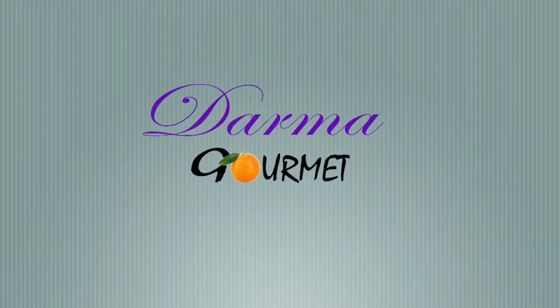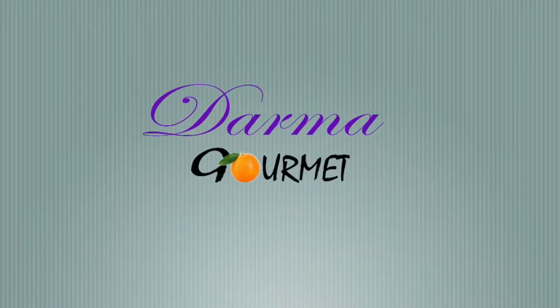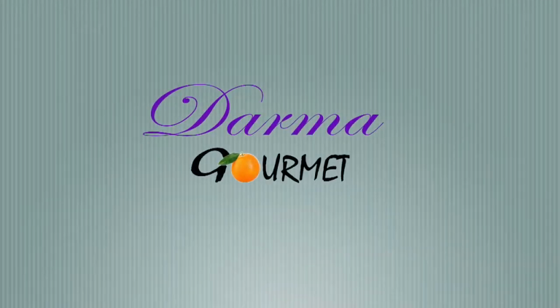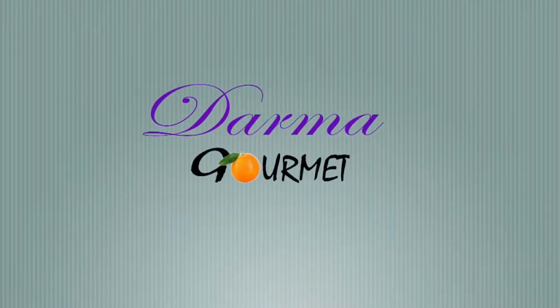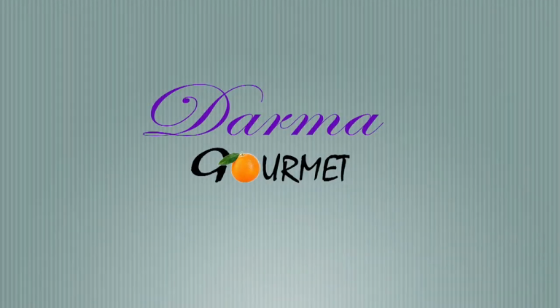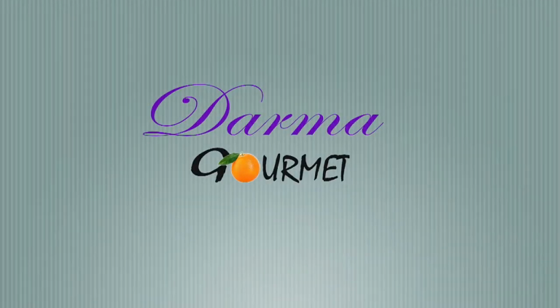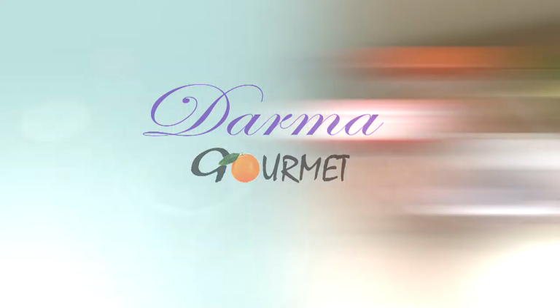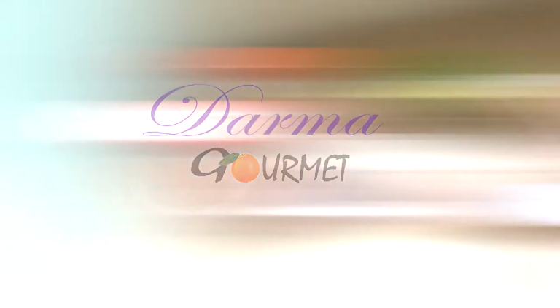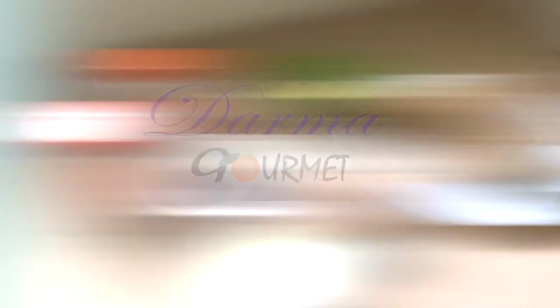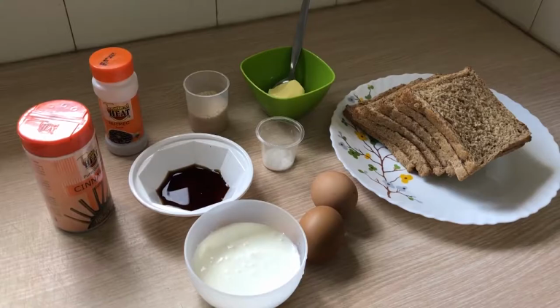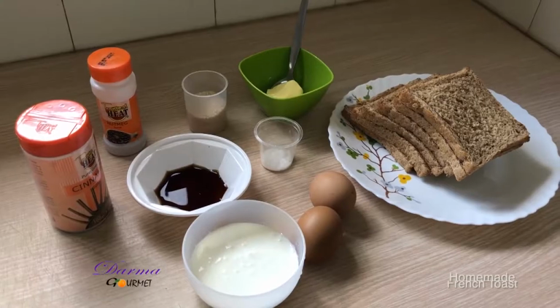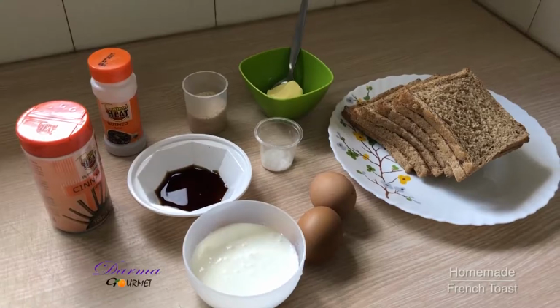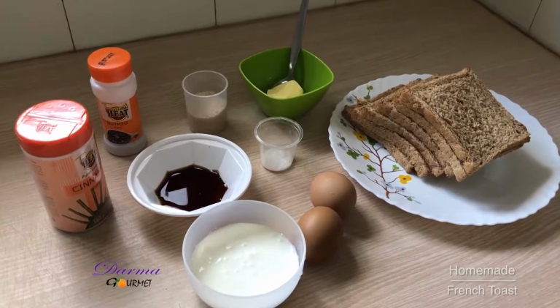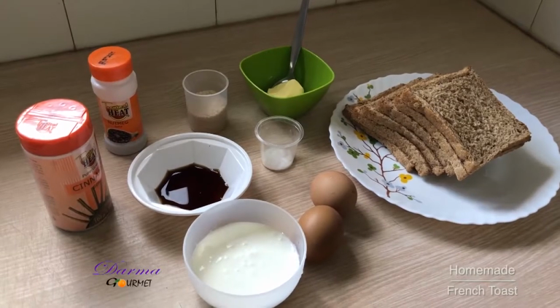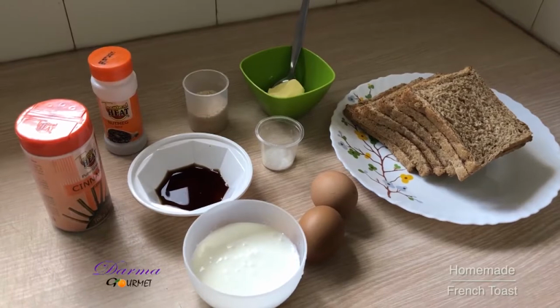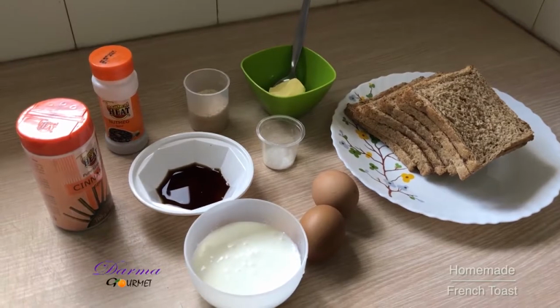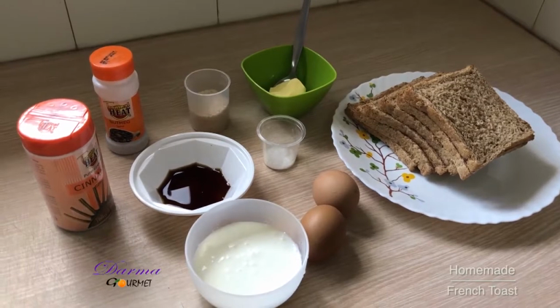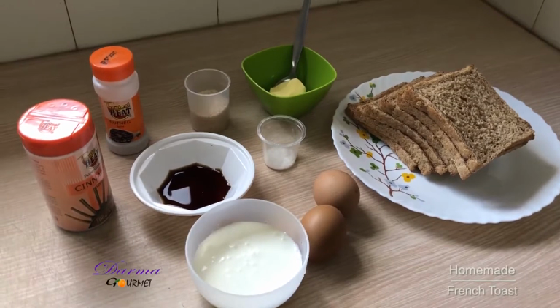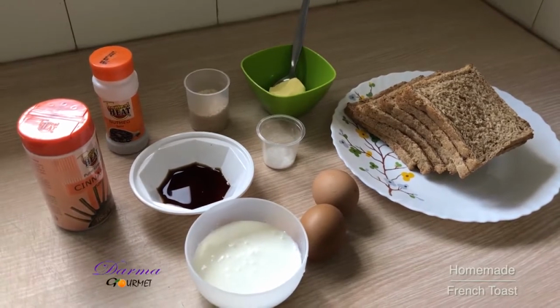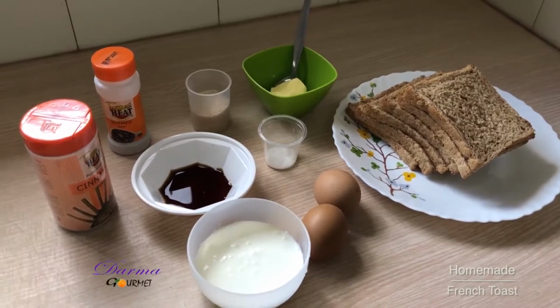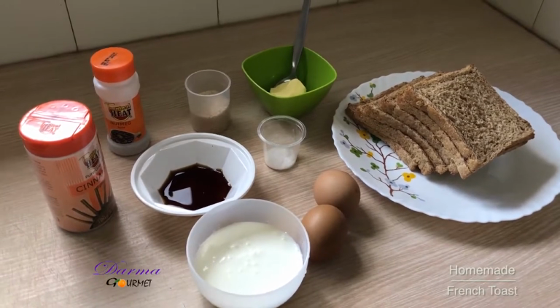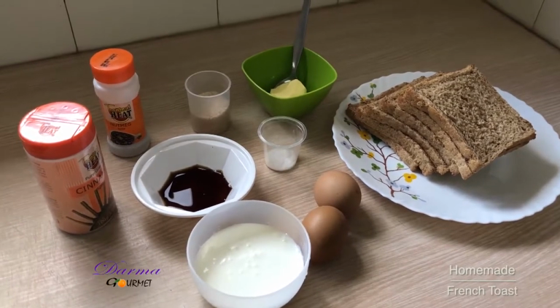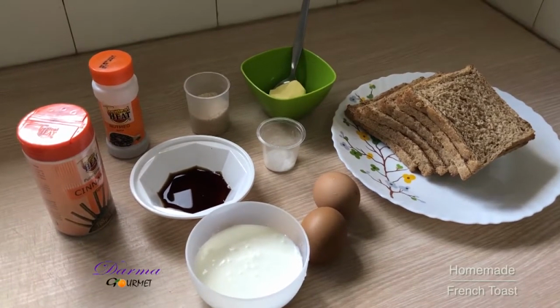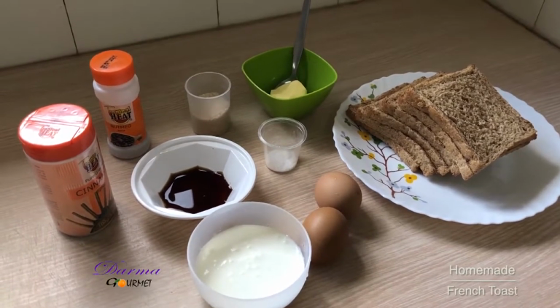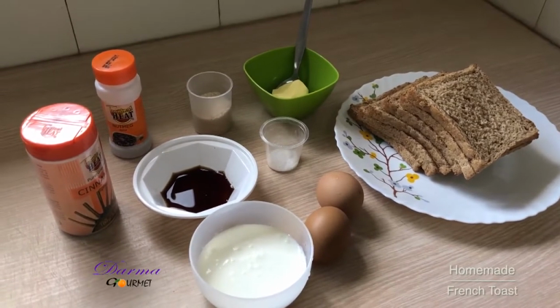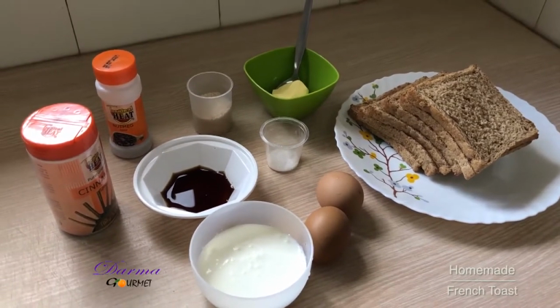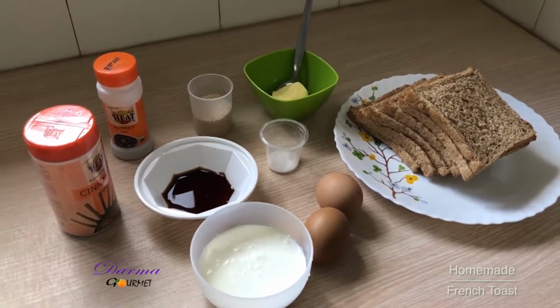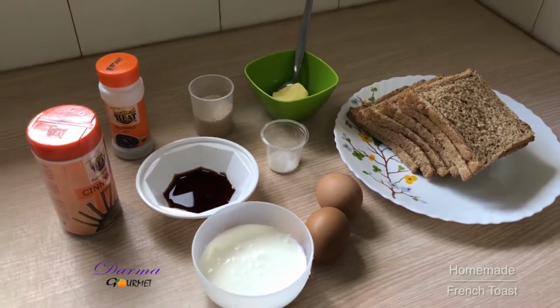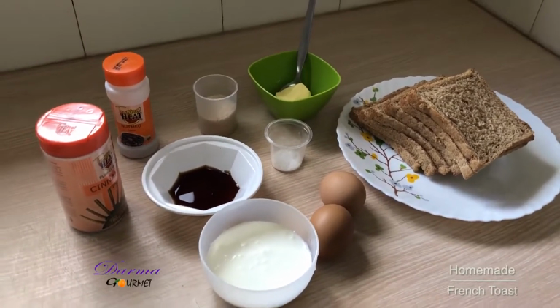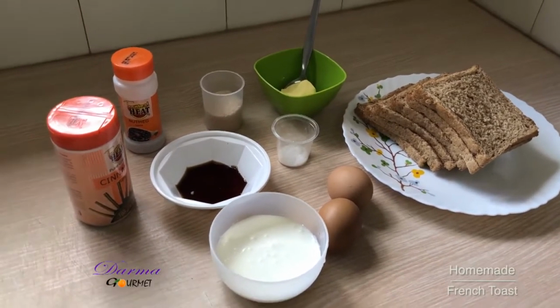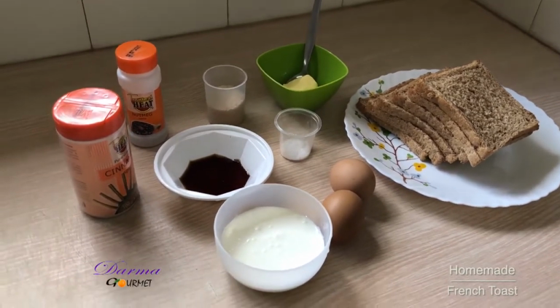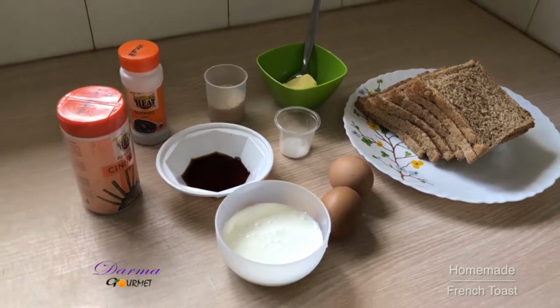Welcome to Dama Omeh. Today we are going to make homemade French toasts and these are my ingredients.